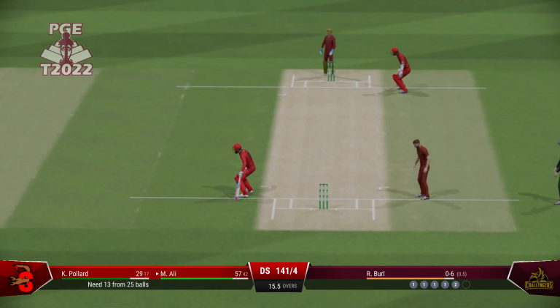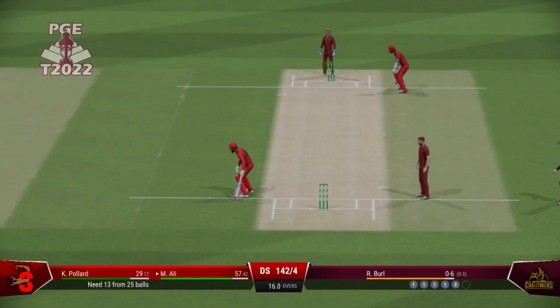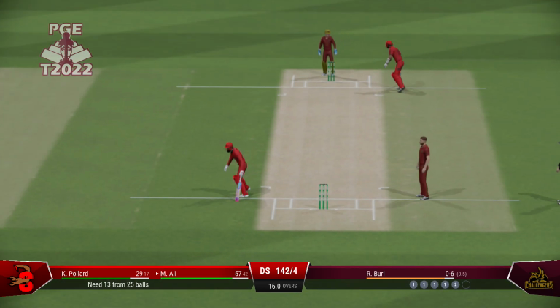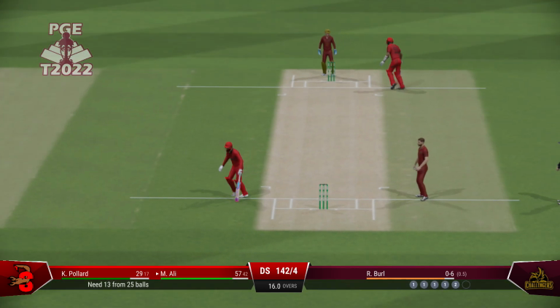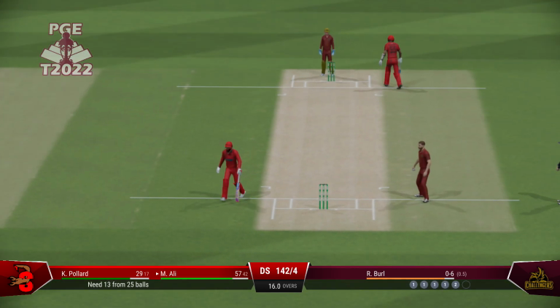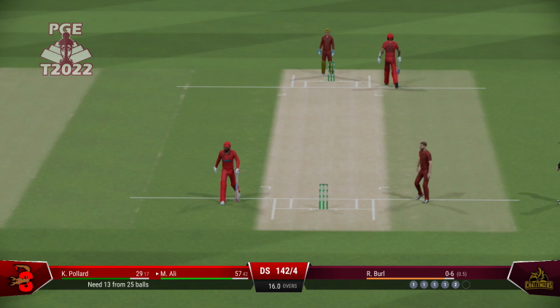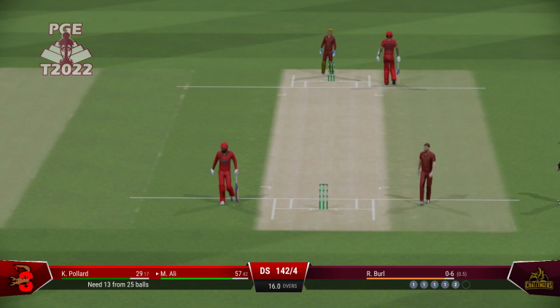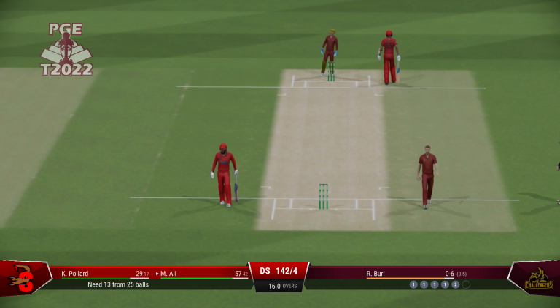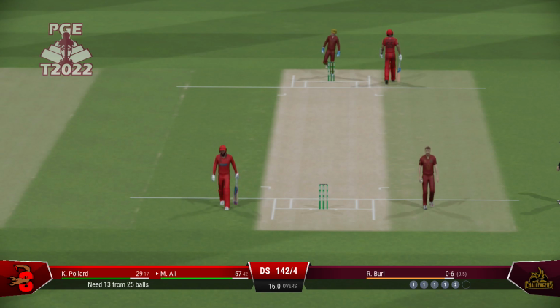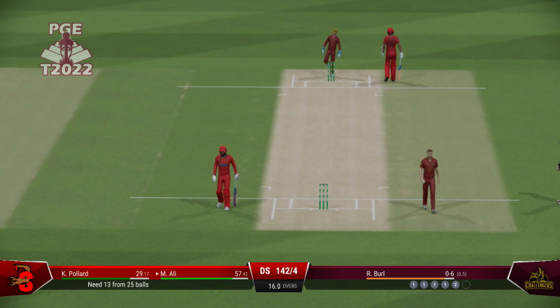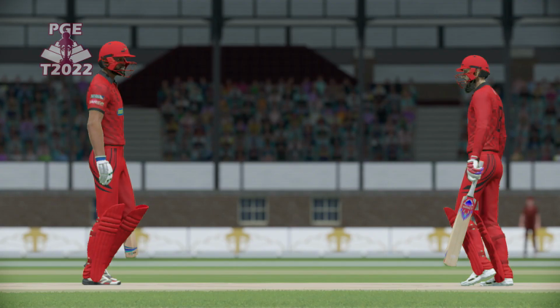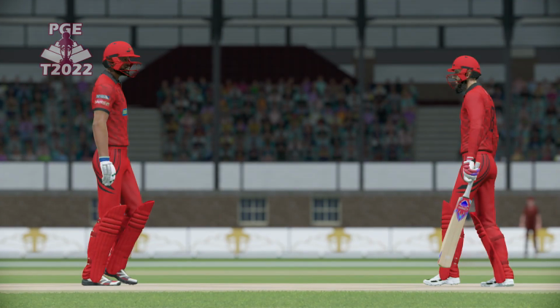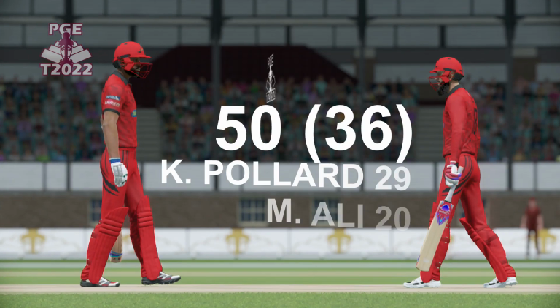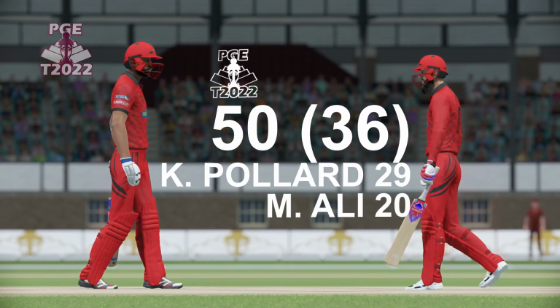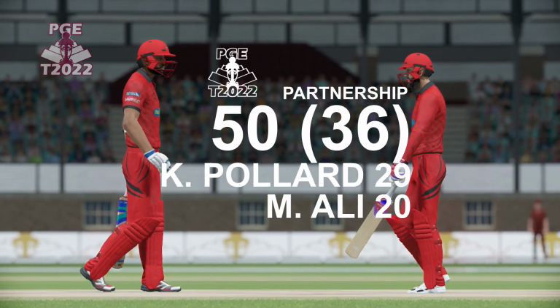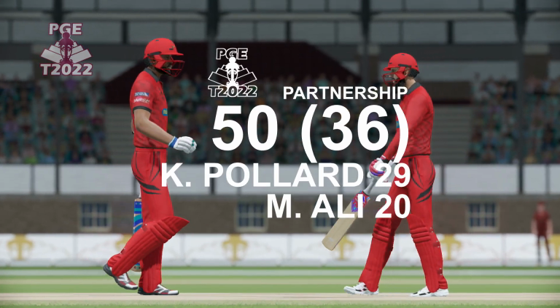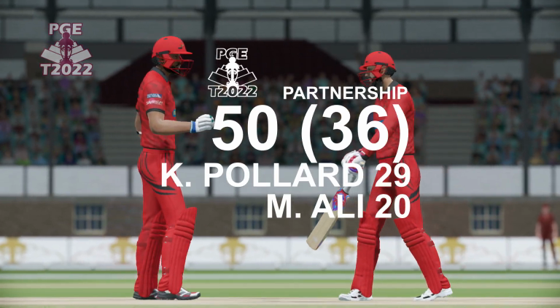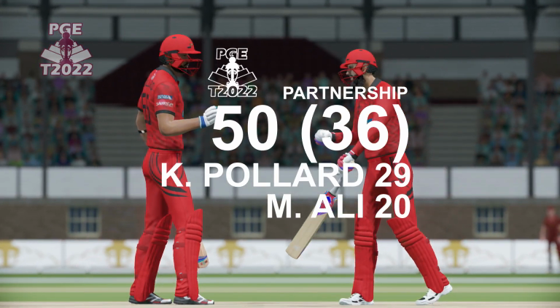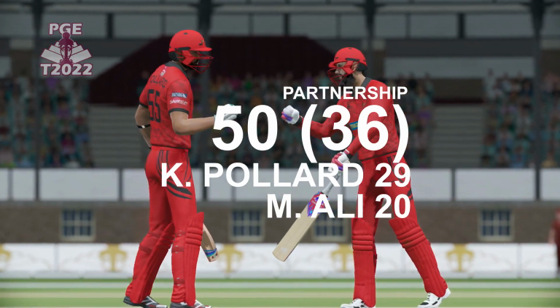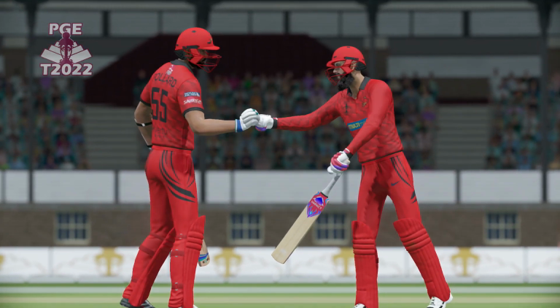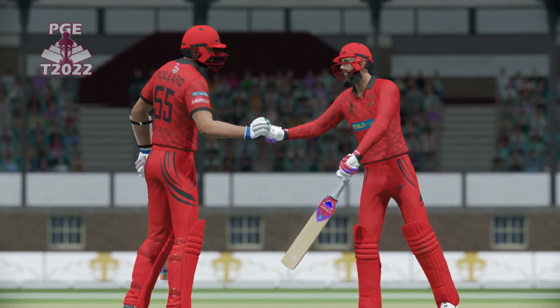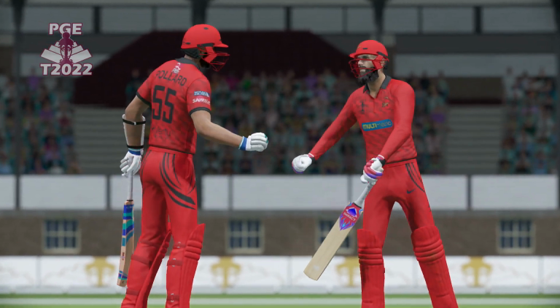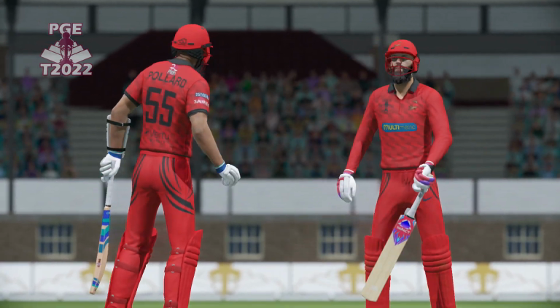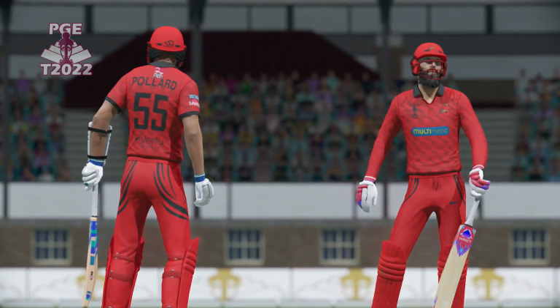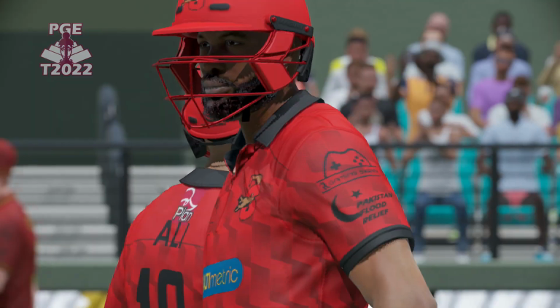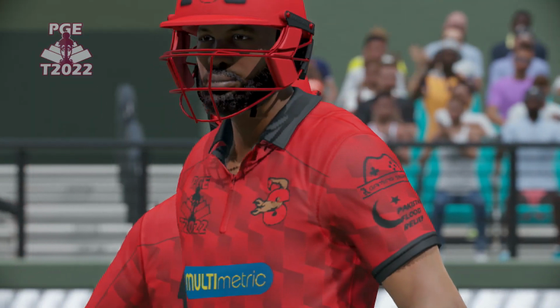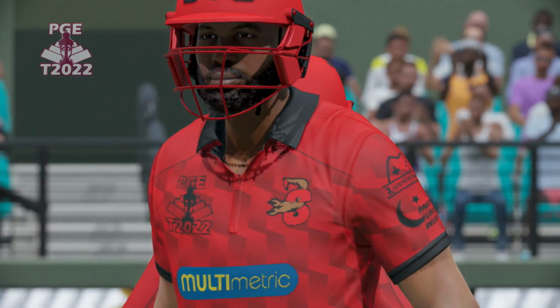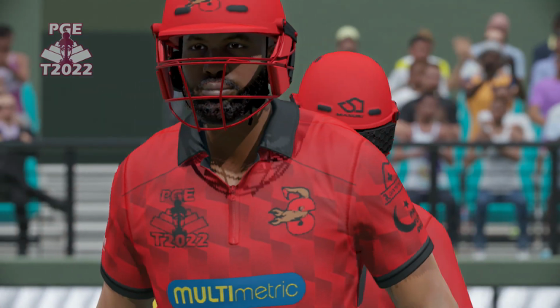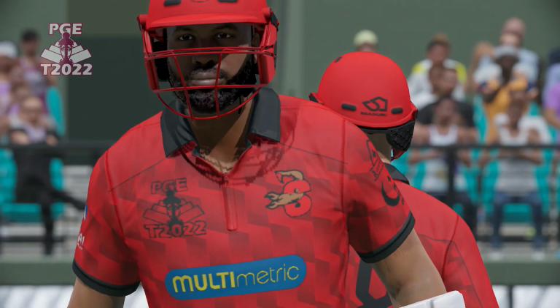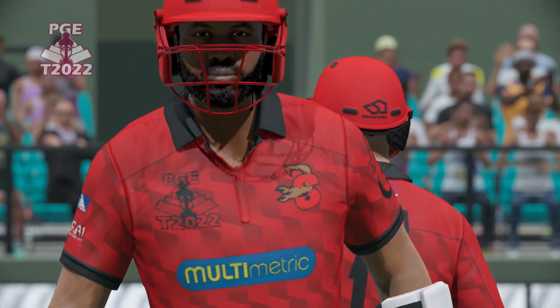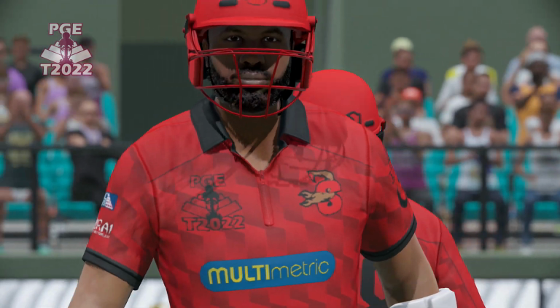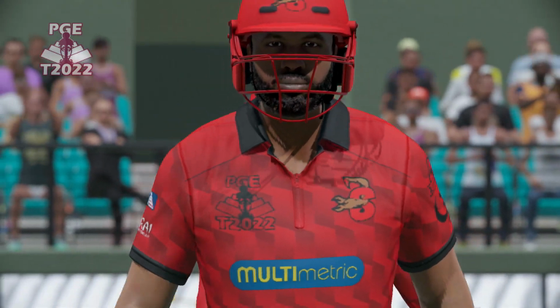Those runs bring up the 50 partnership. That's the 50 partnership between these two. Gaining some momentum nicely for the team.